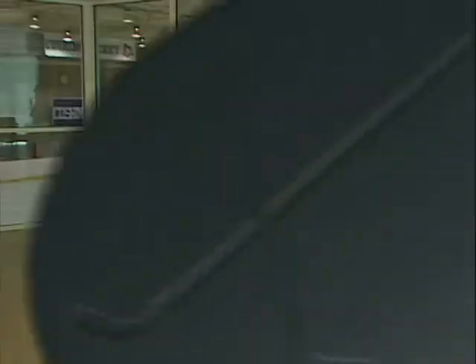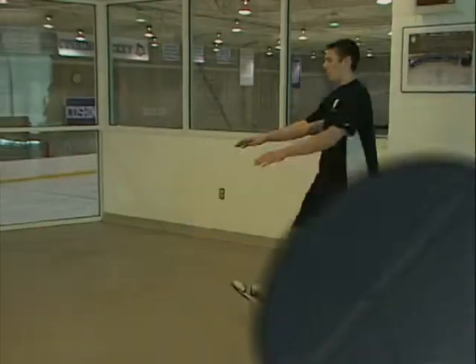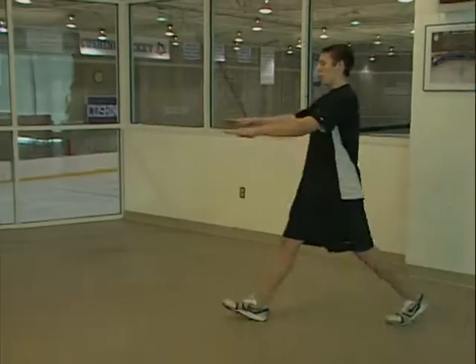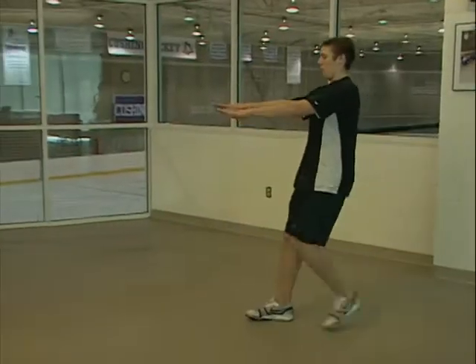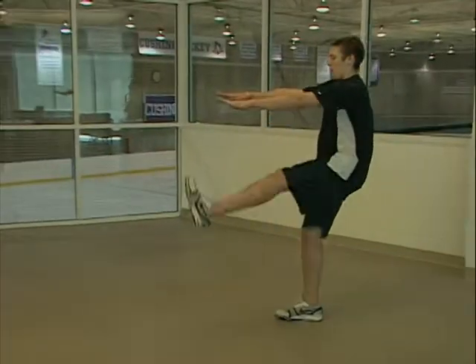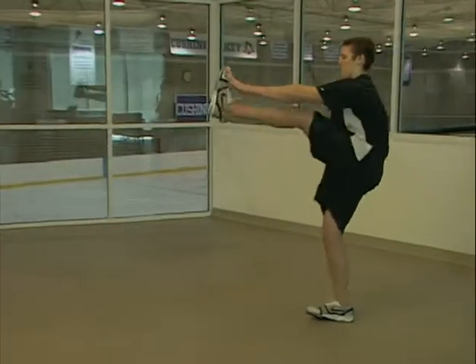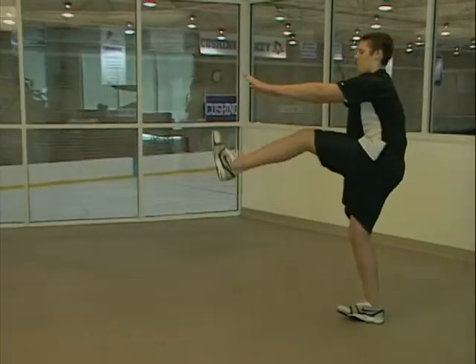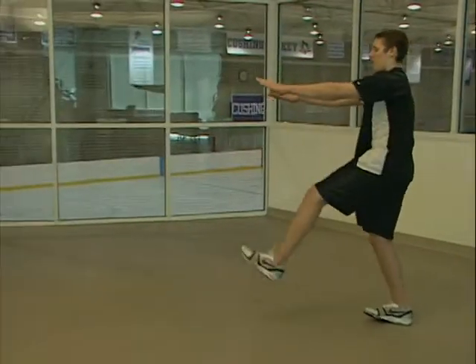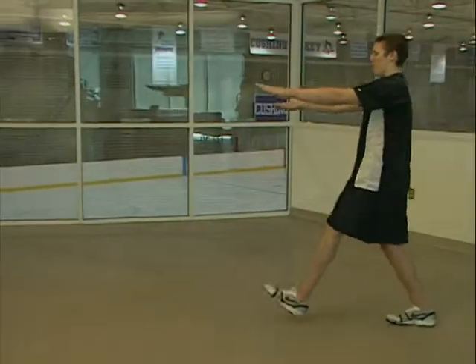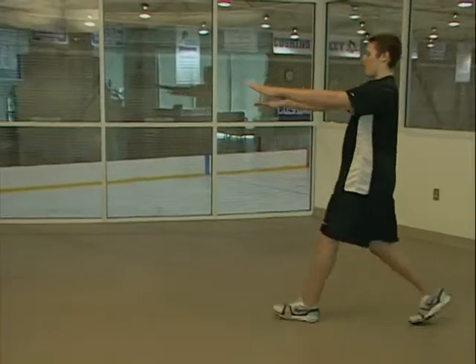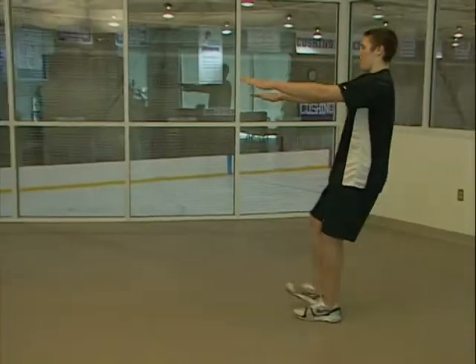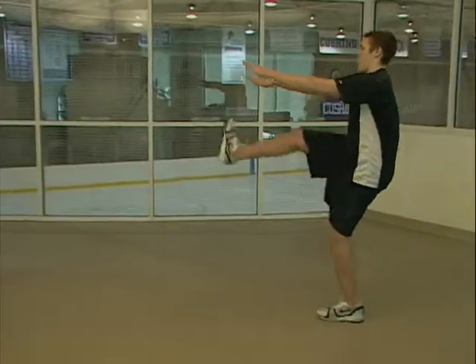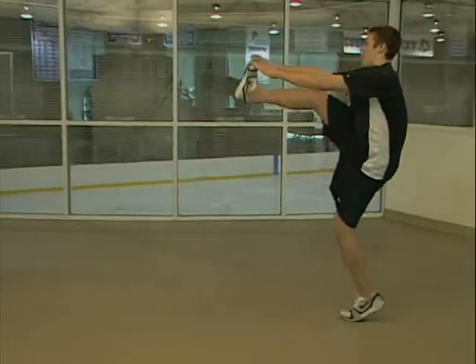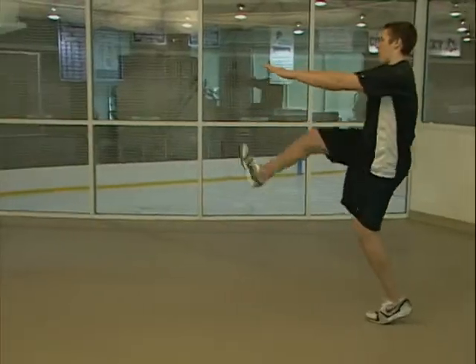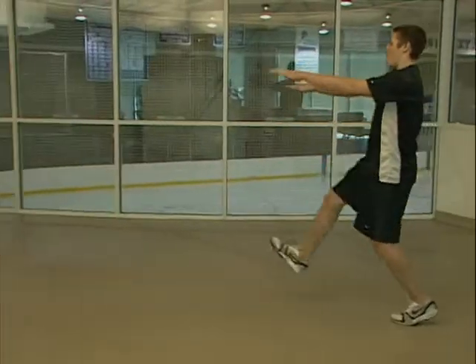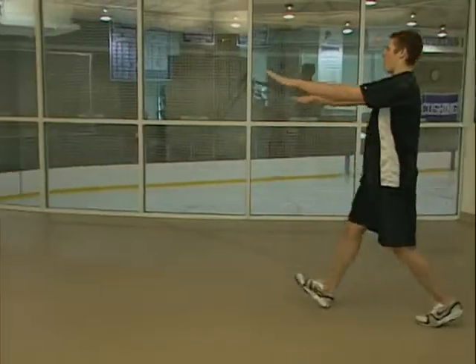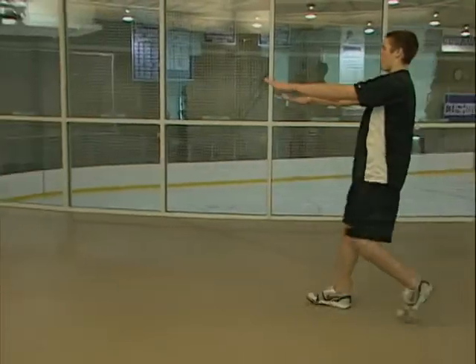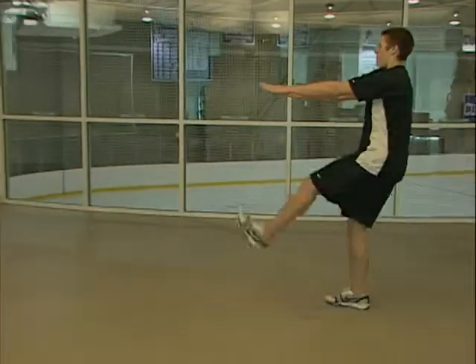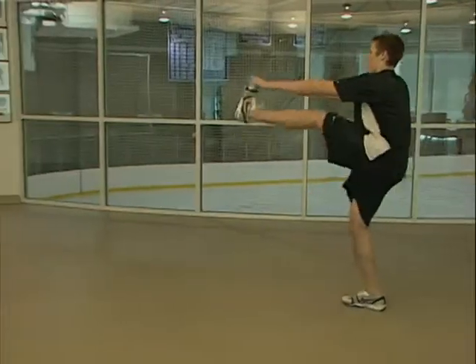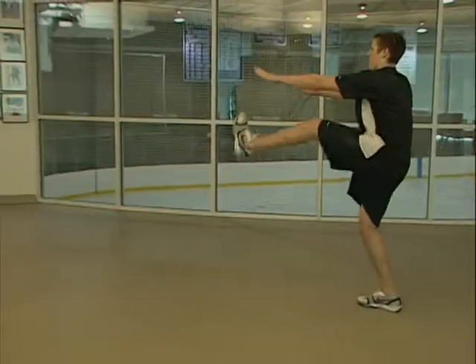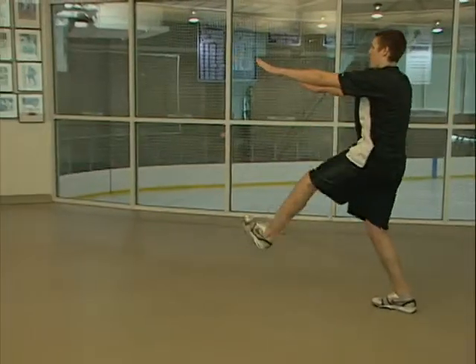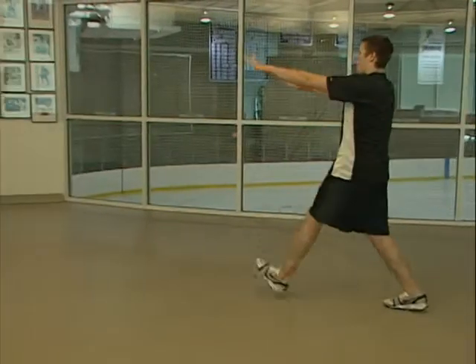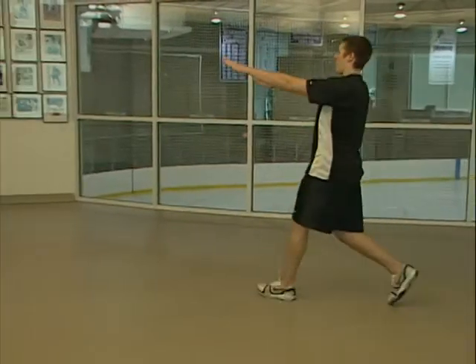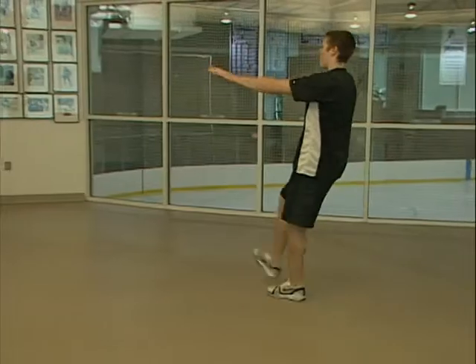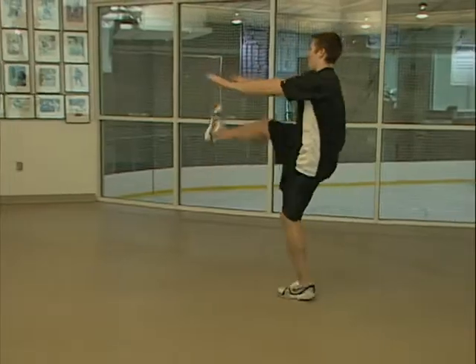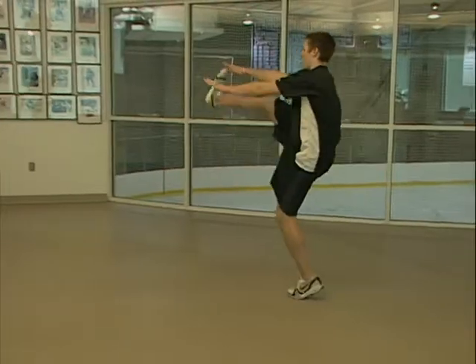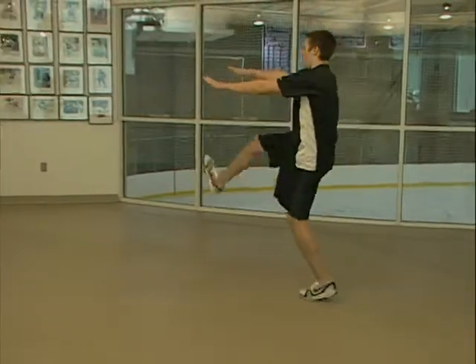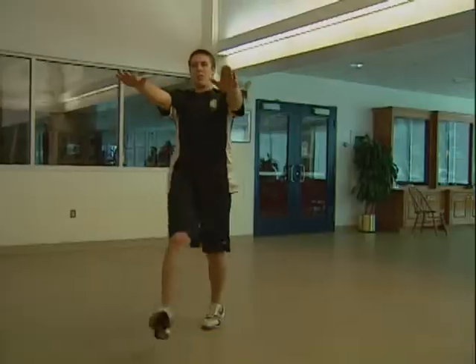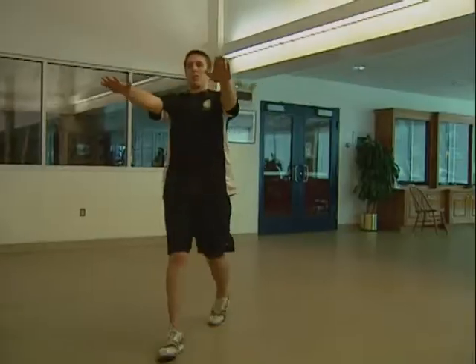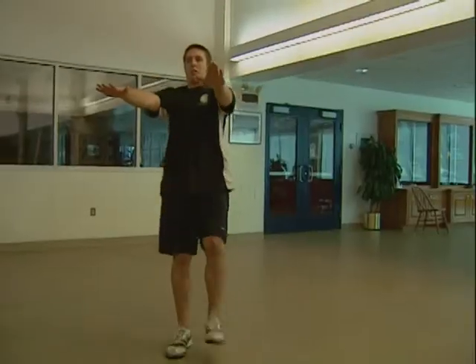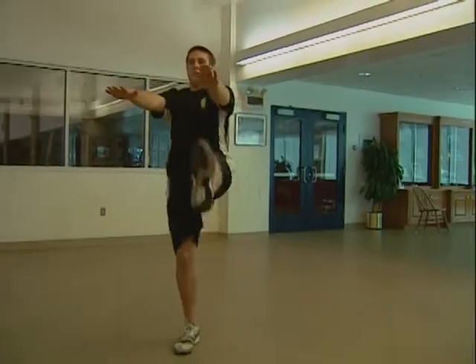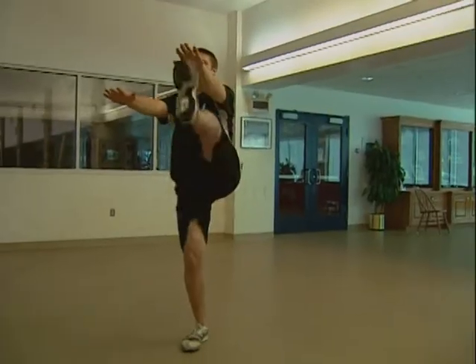For the rush and march, keep your legs and arms straight while kicking your legs as high as possible.